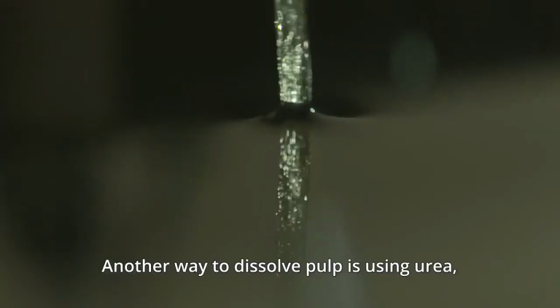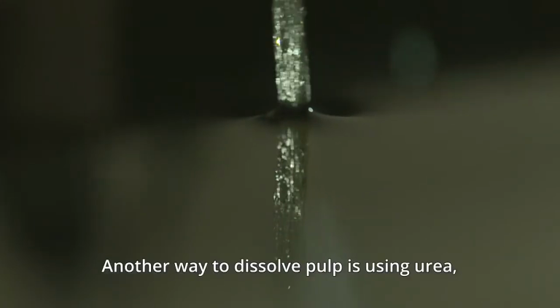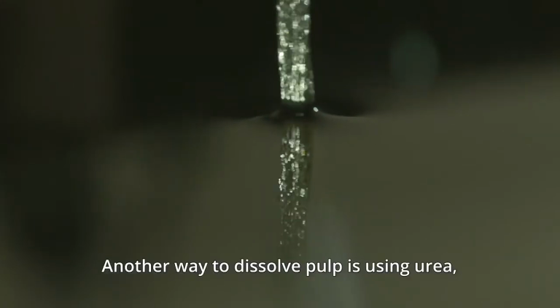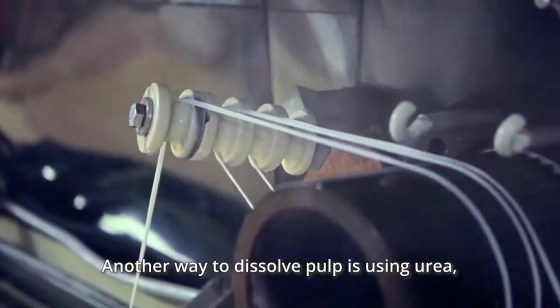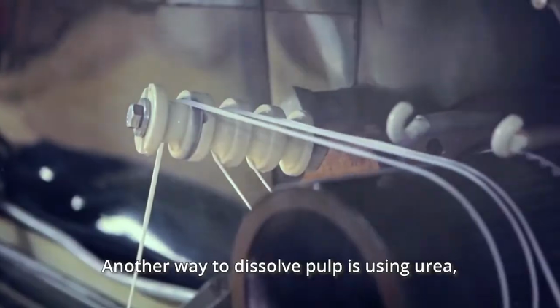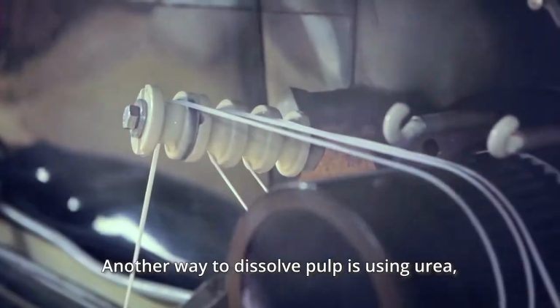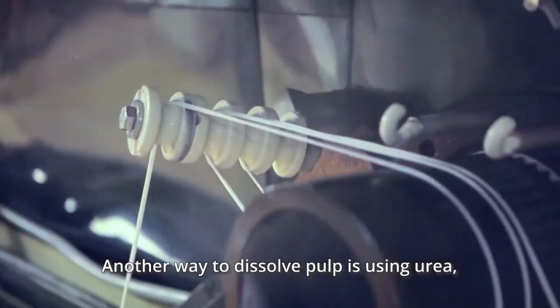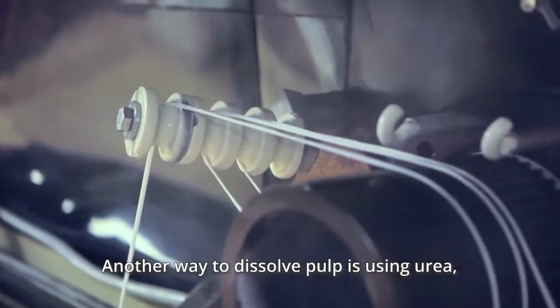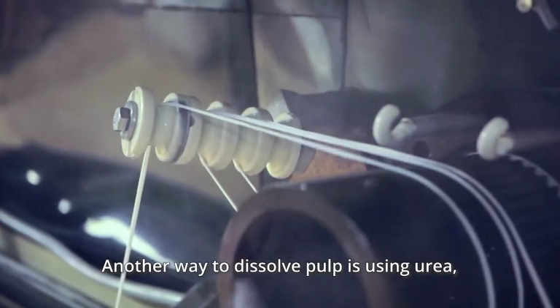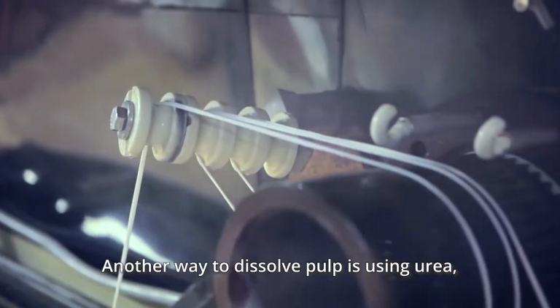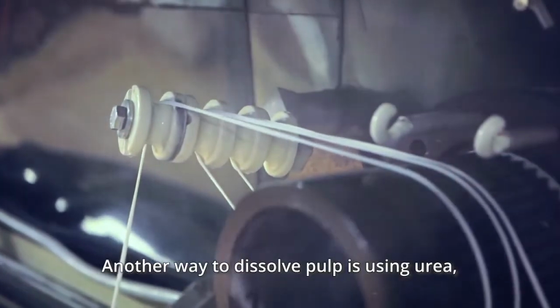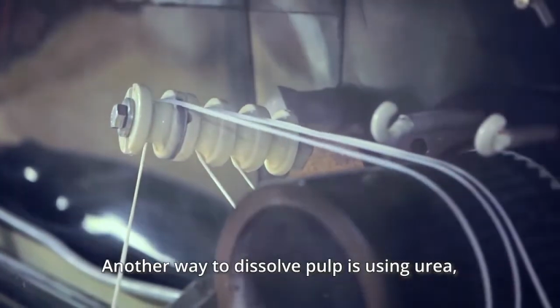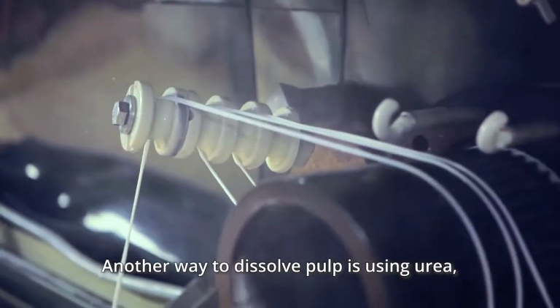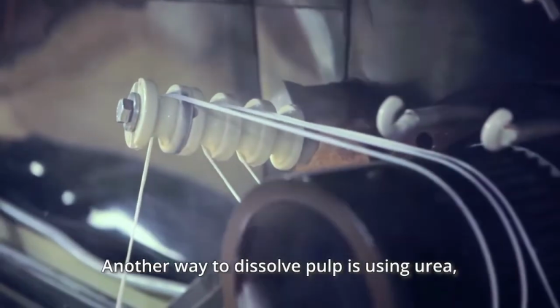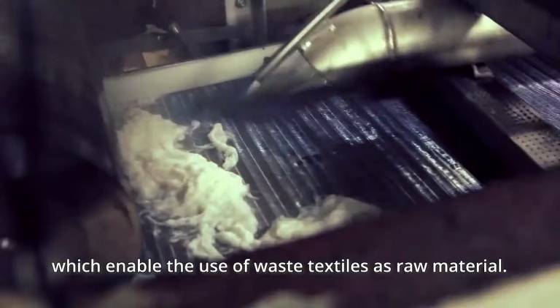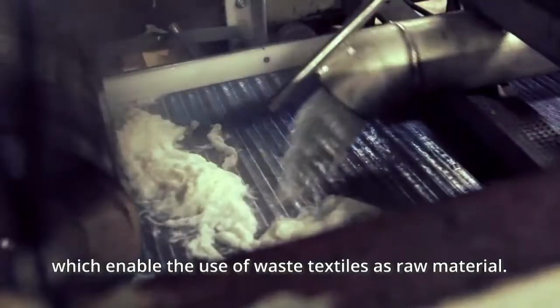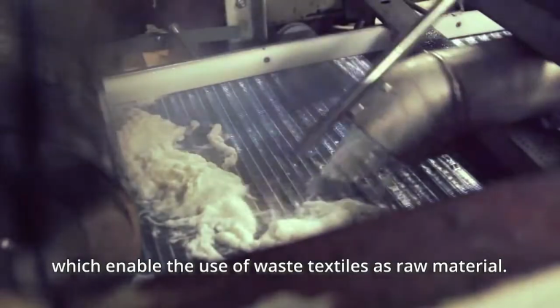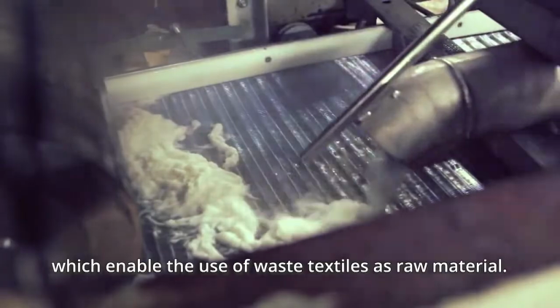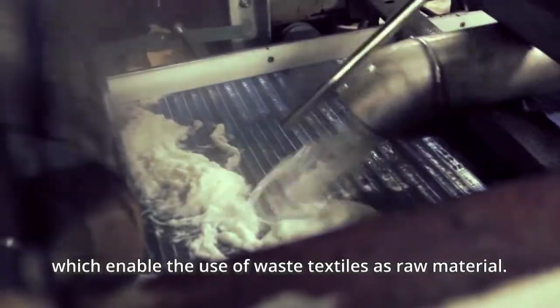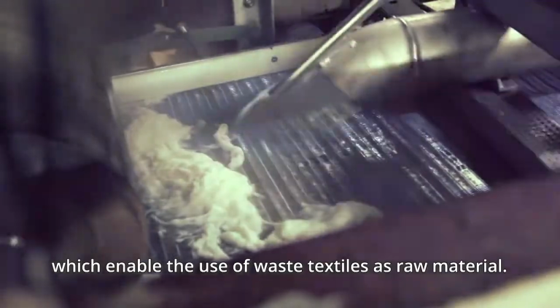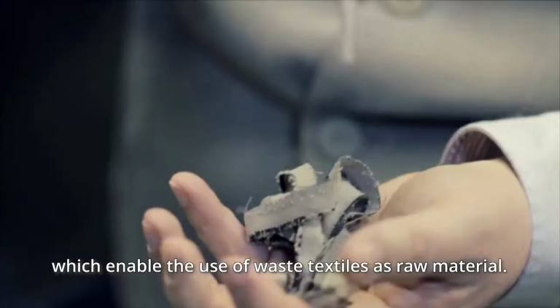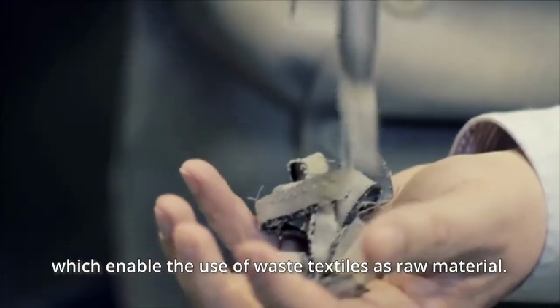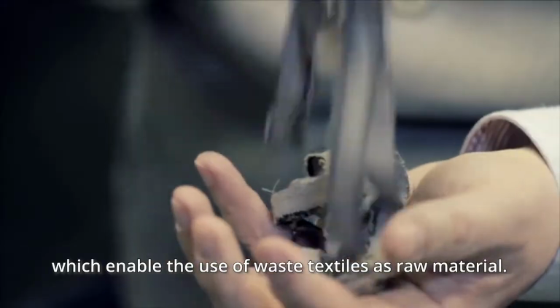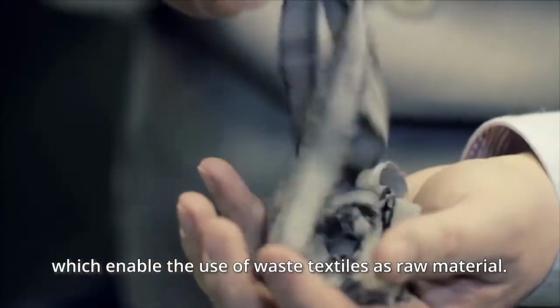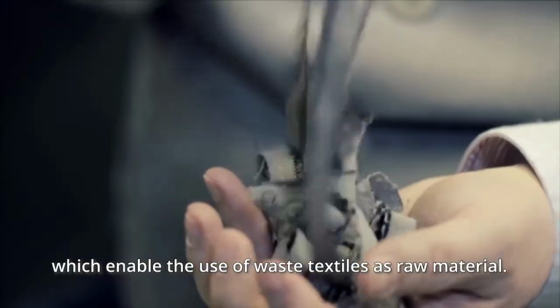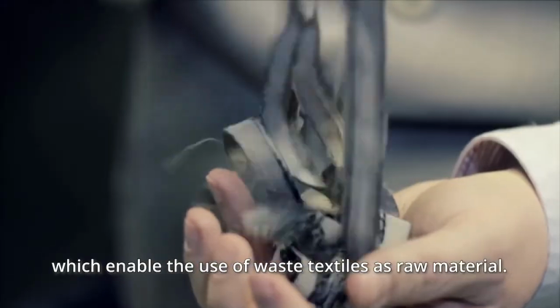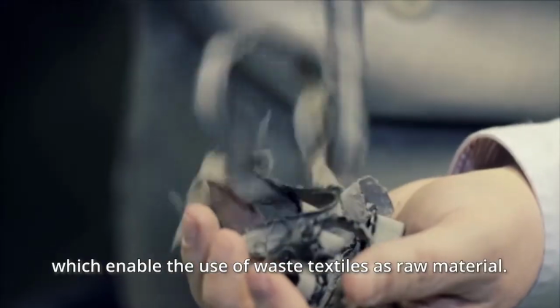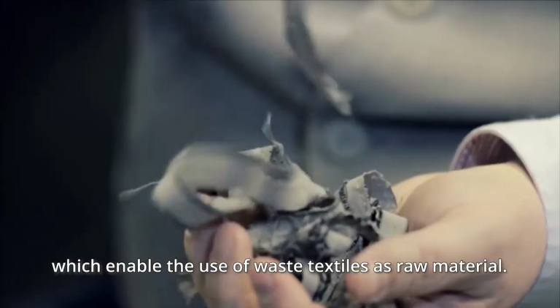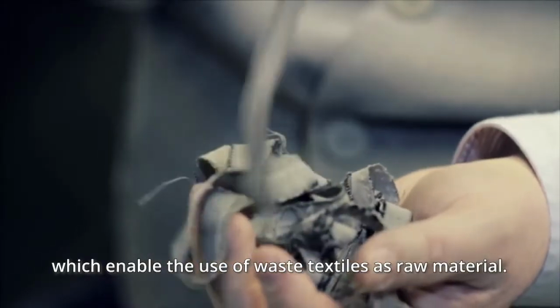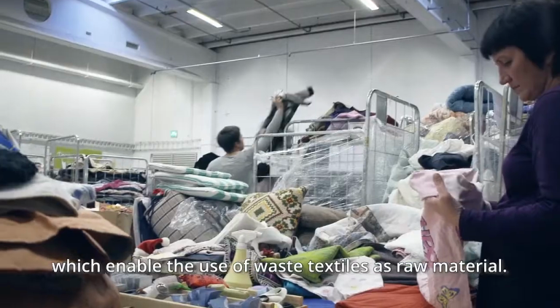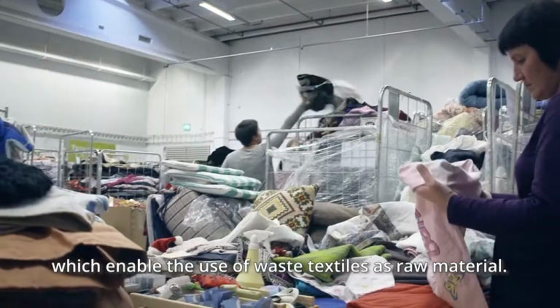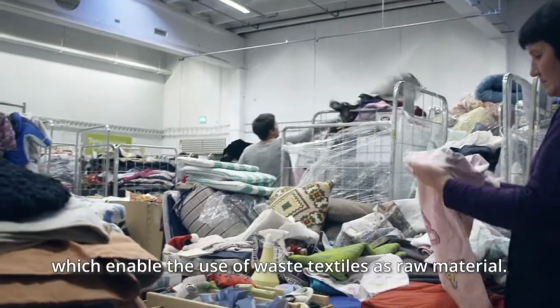Another way to dissolve pulp is using urea, which enables the use of waste textiles as raw material.